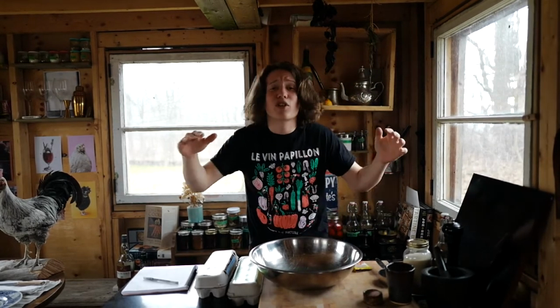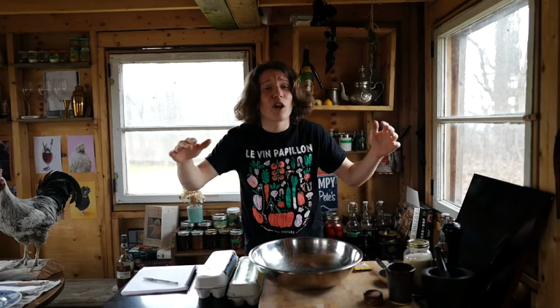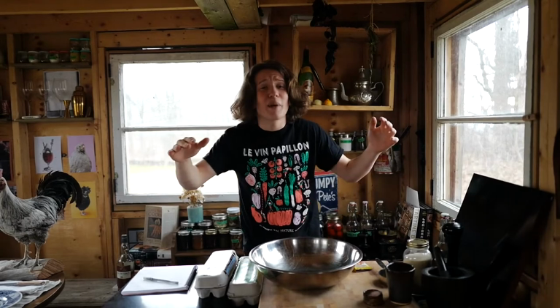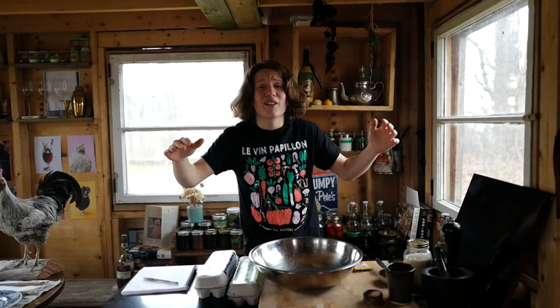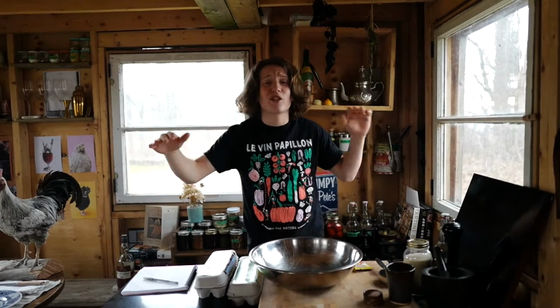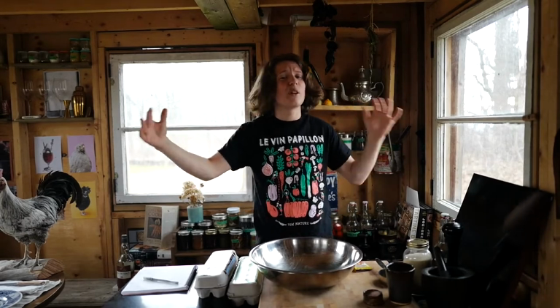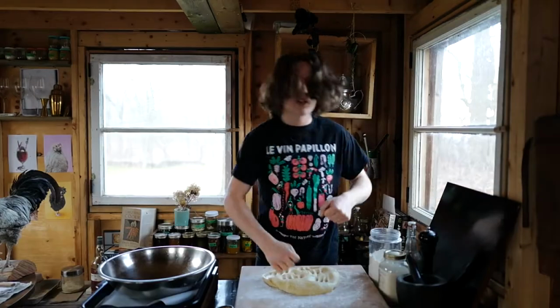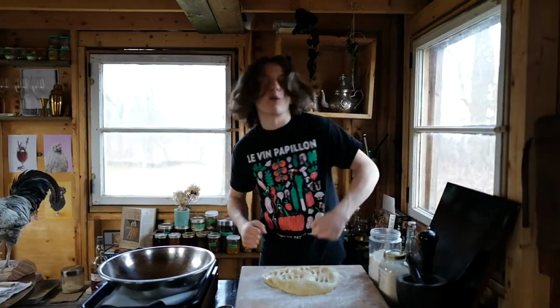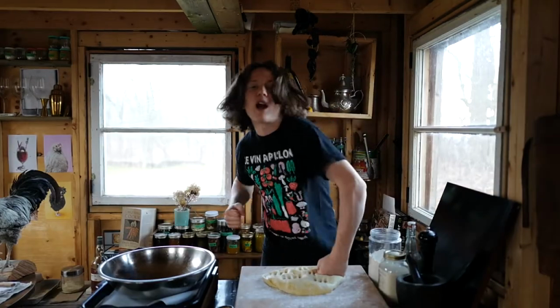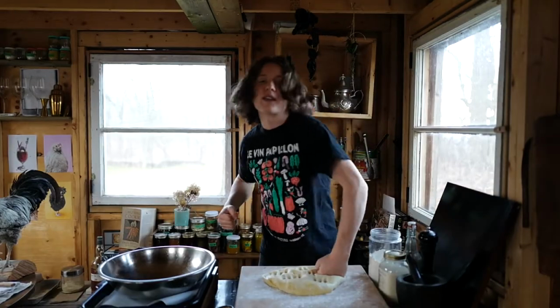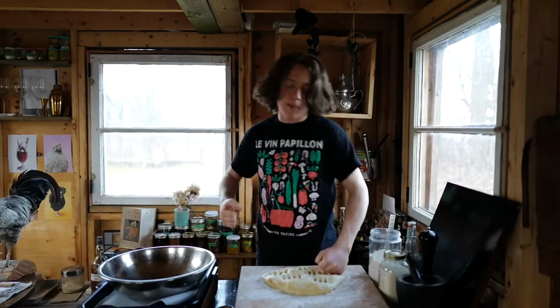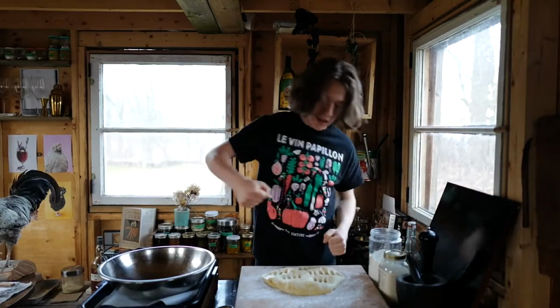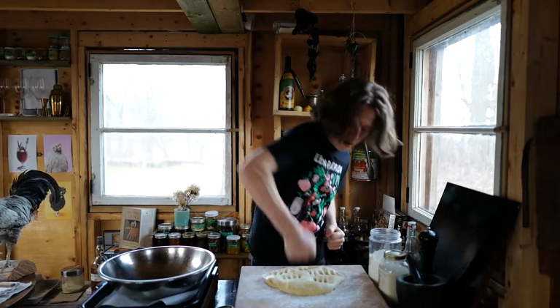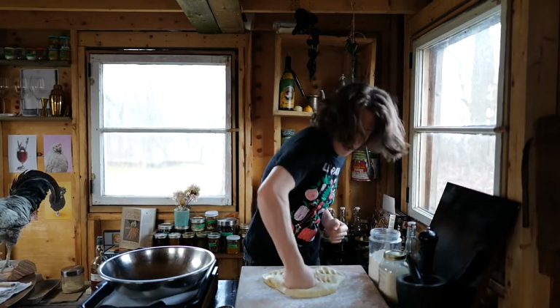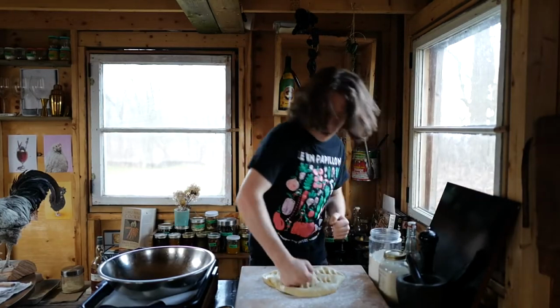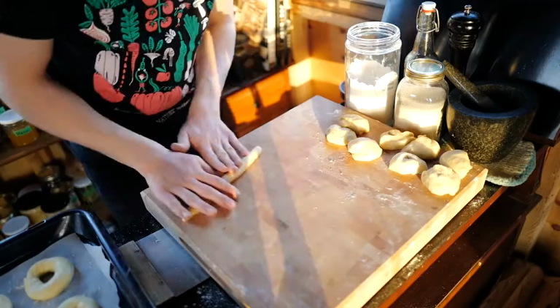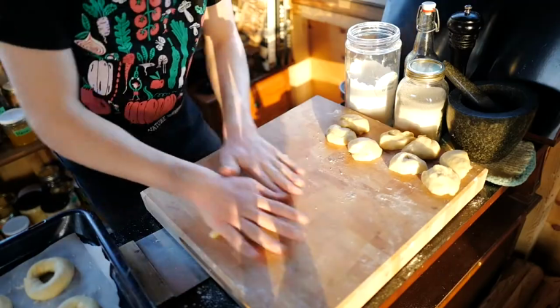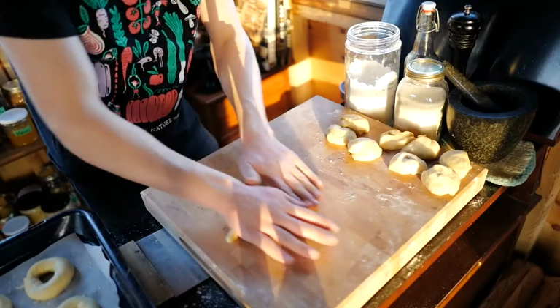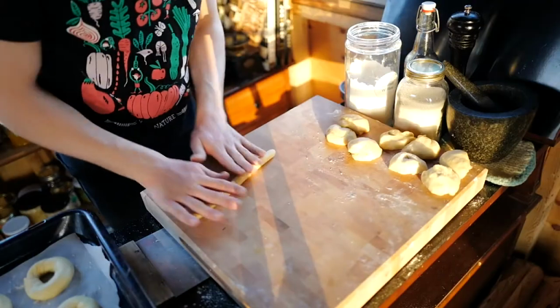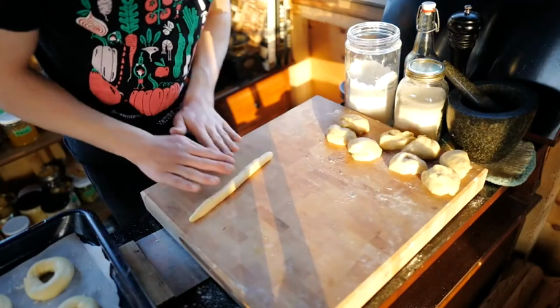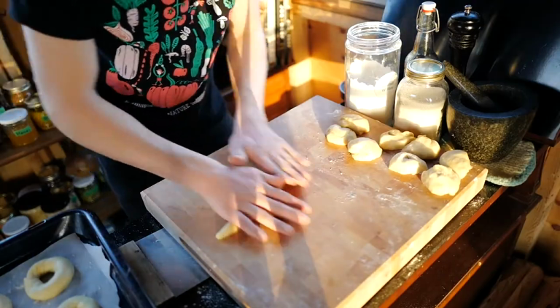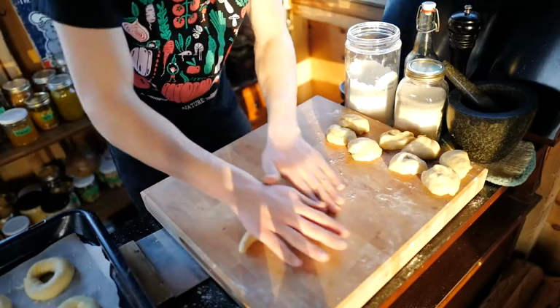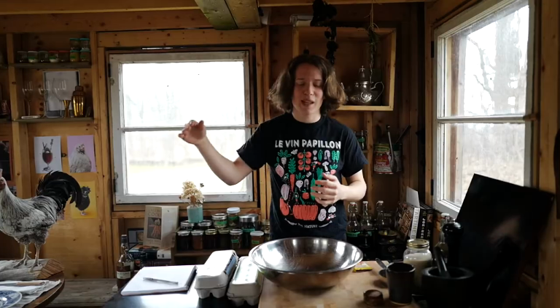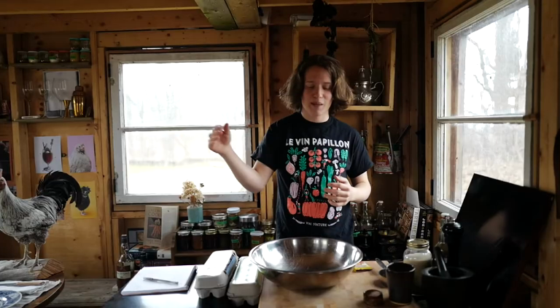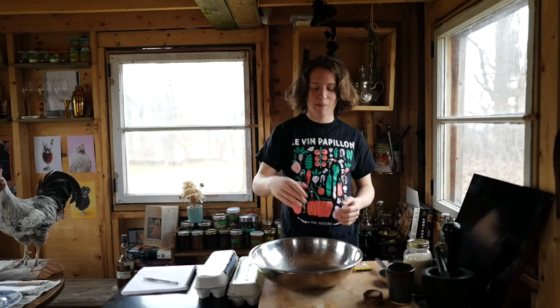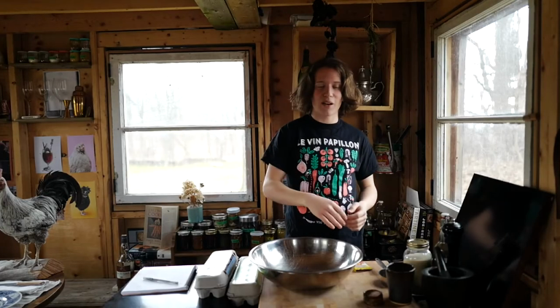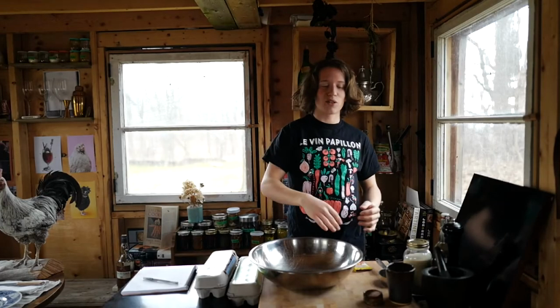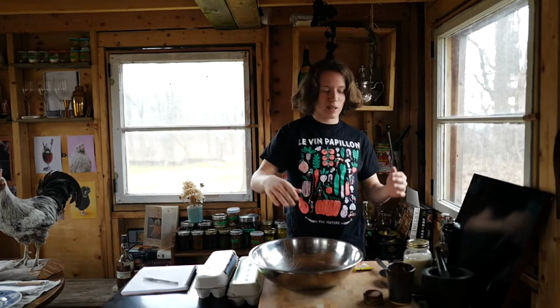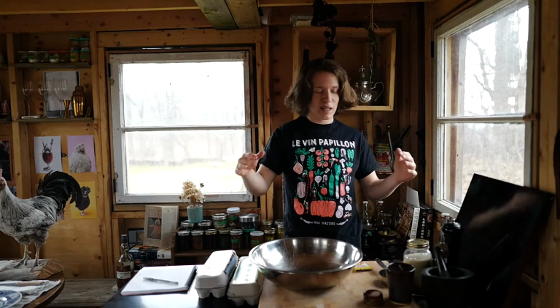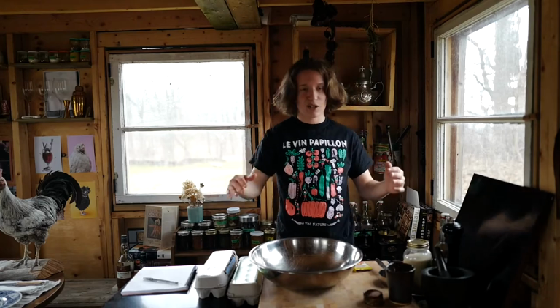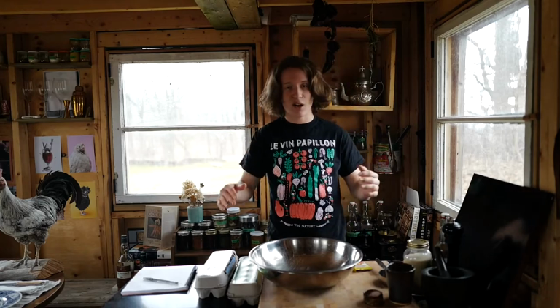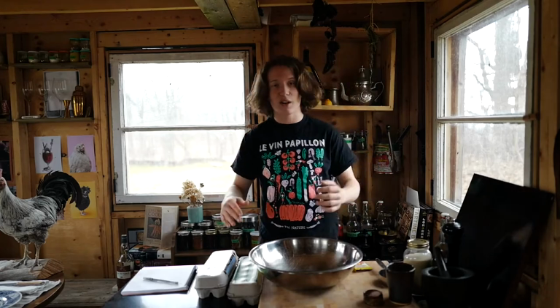For Montreal bagels, you don't need Frank's Smoked Salmon. You don't need a wood-burning oven, but it just makes them better. So let's get started.